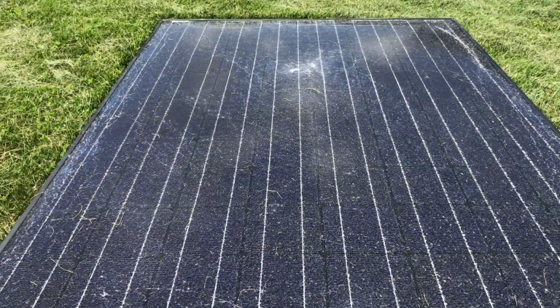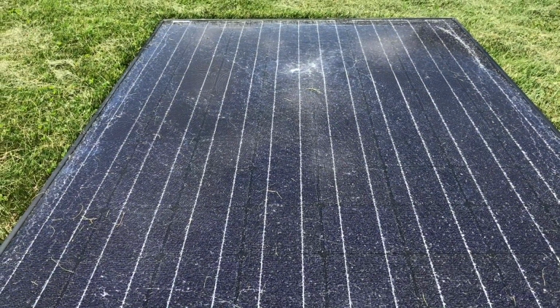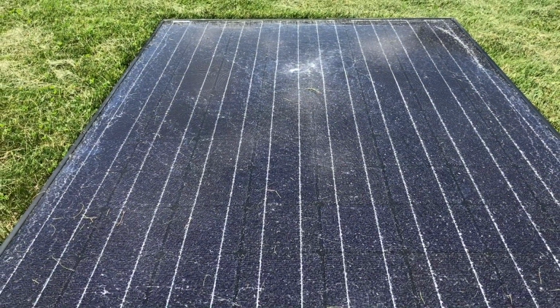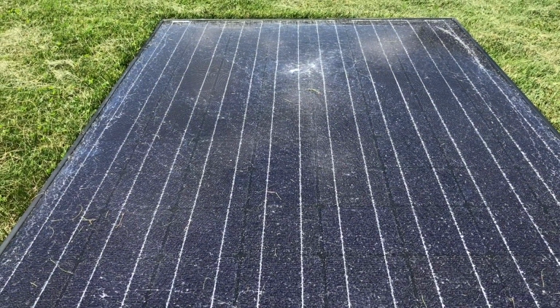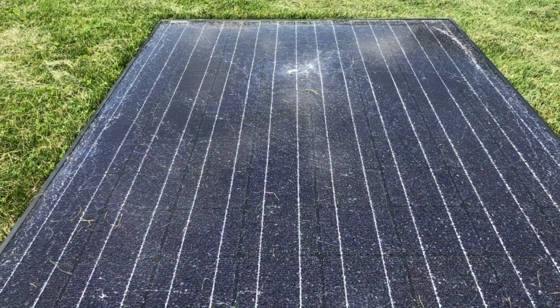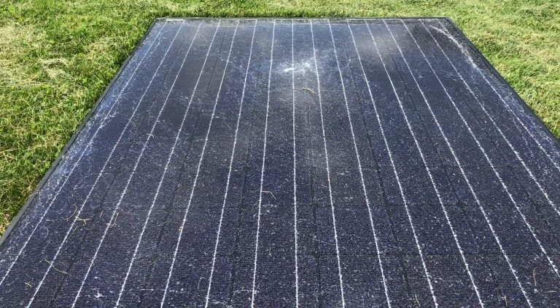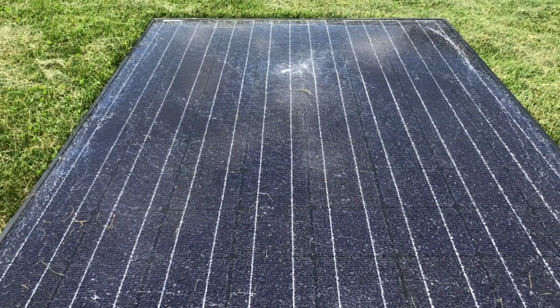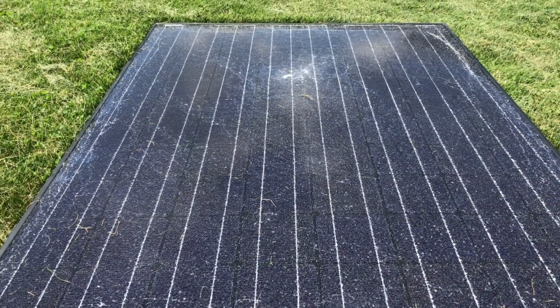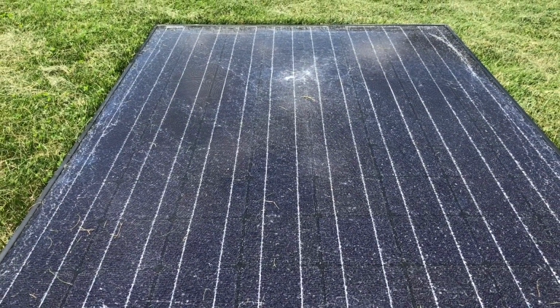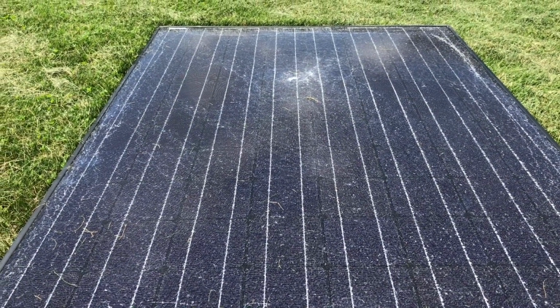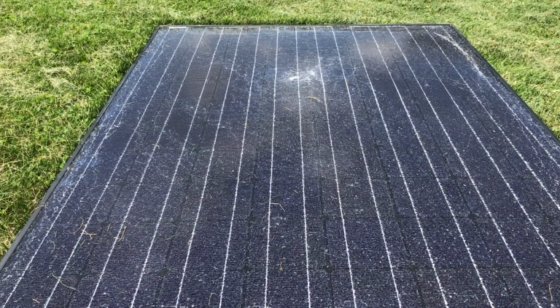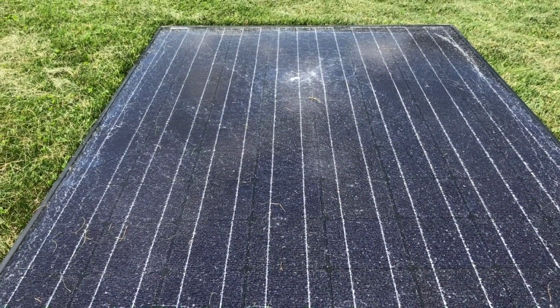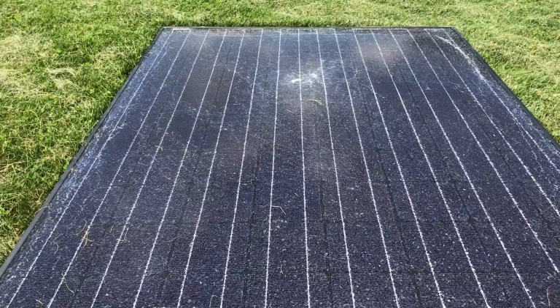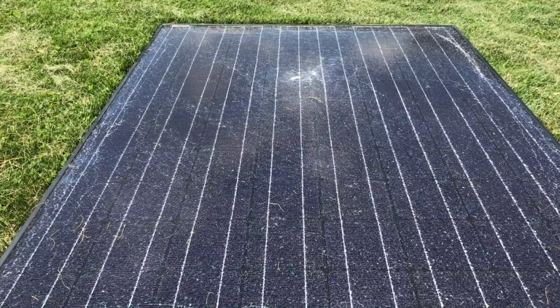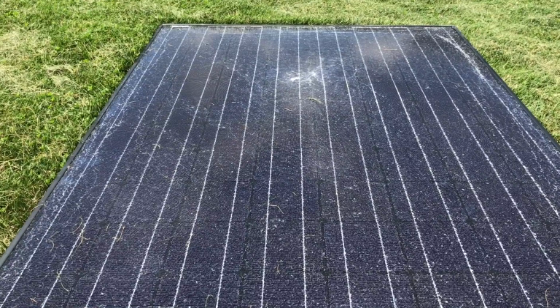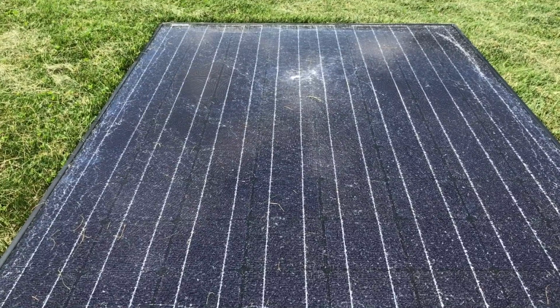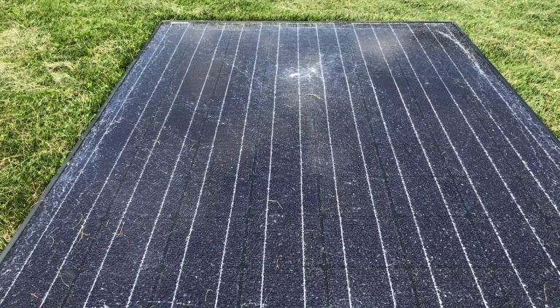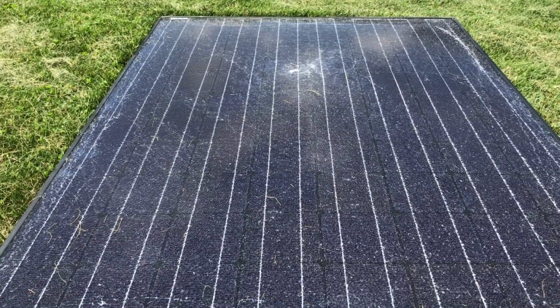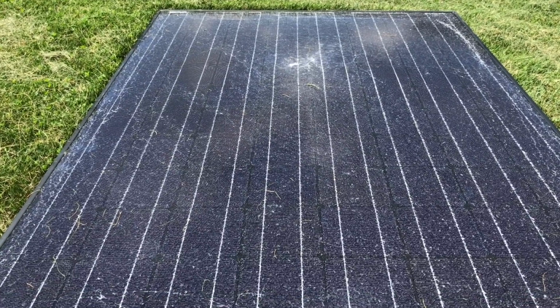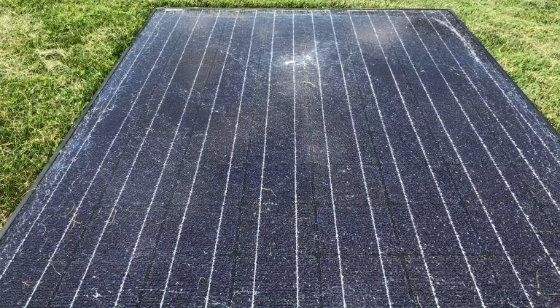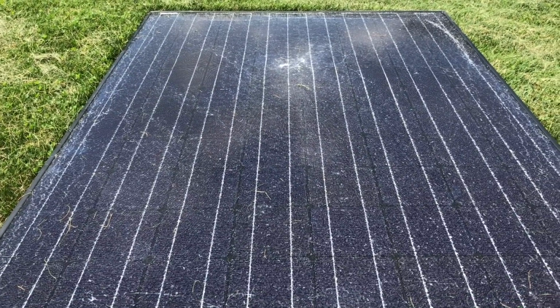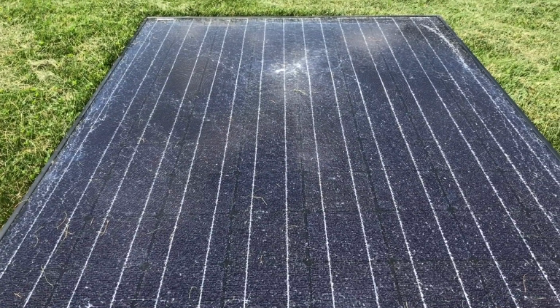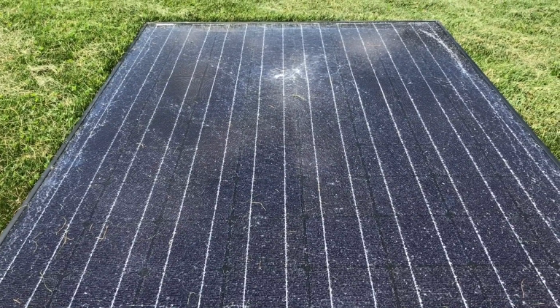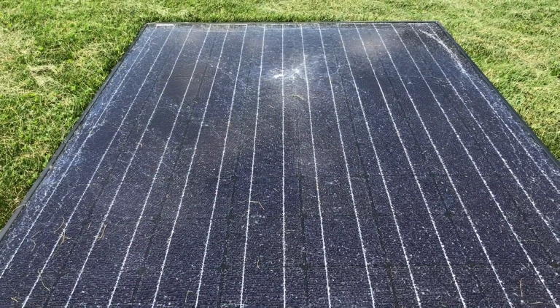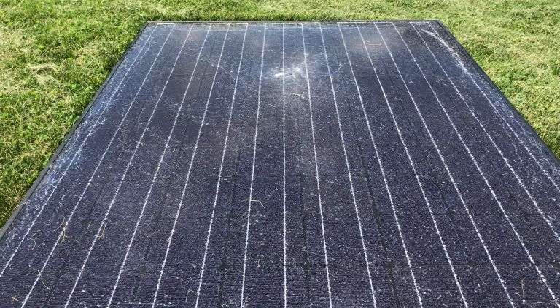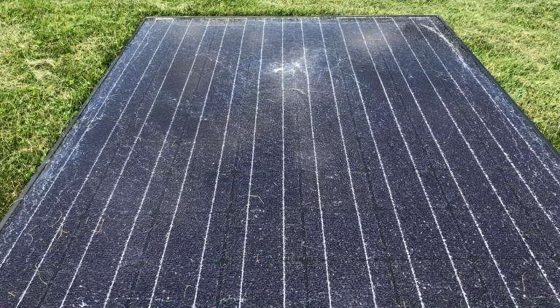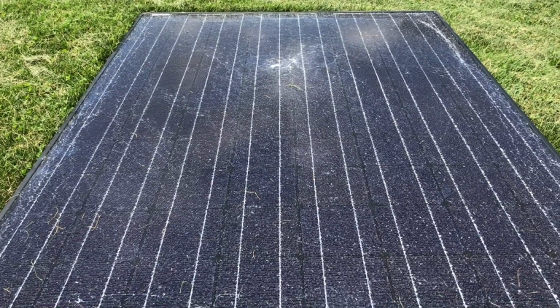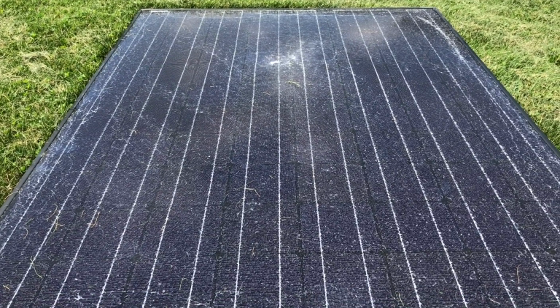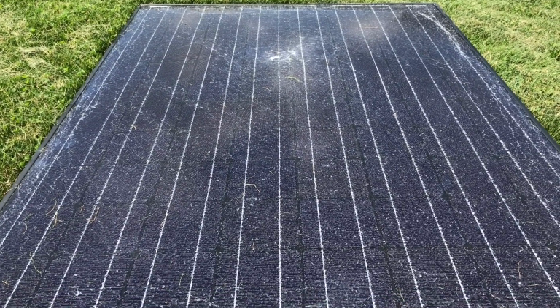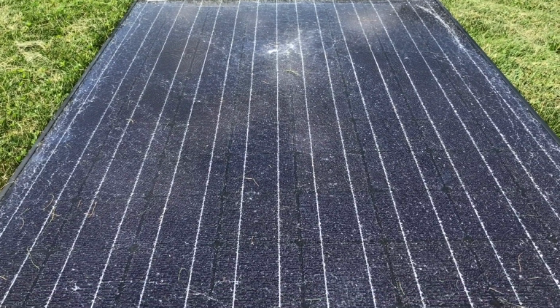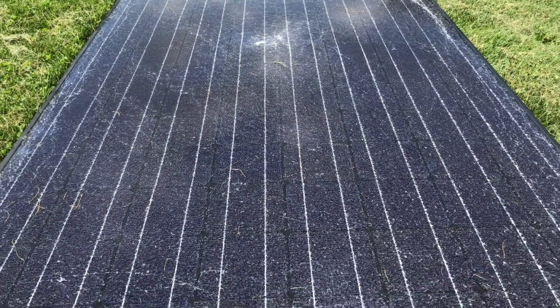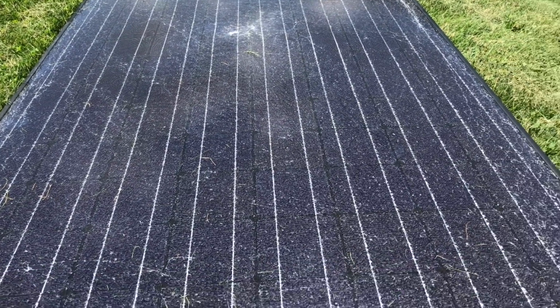Greetings members one and all of the Salvation Nation. We're going to try to recycle some silver from this solar panel.